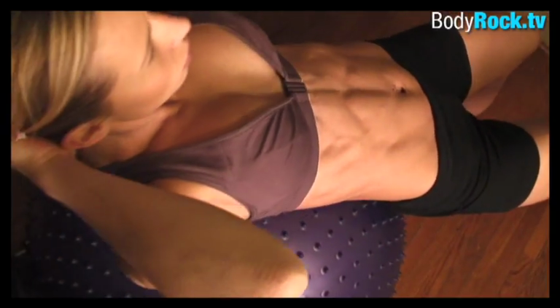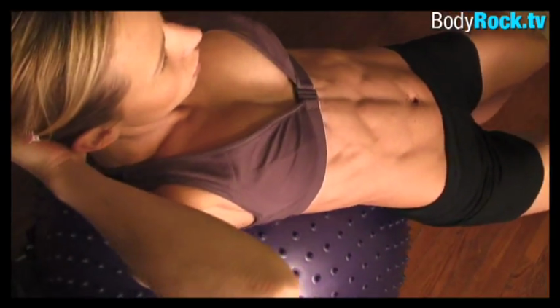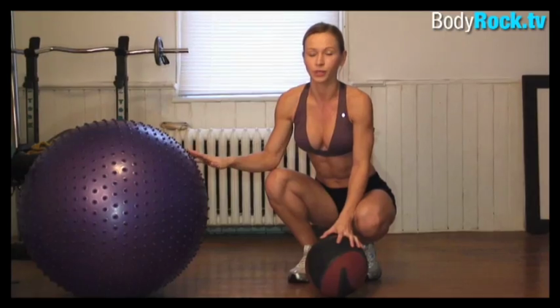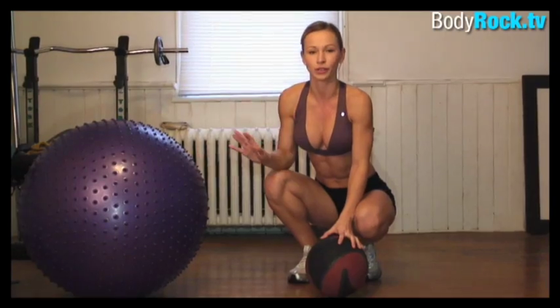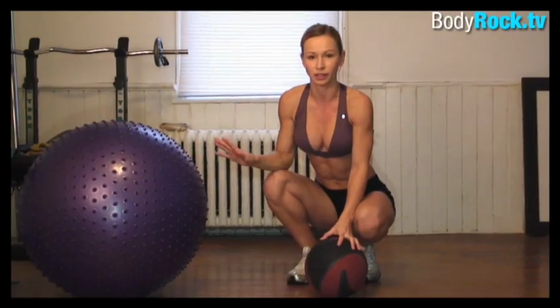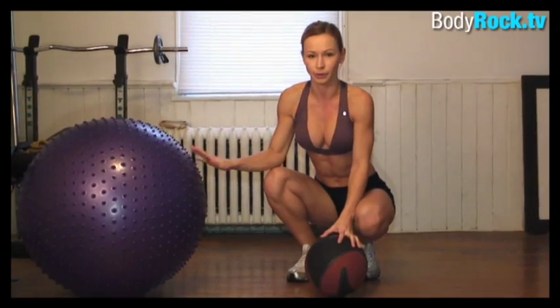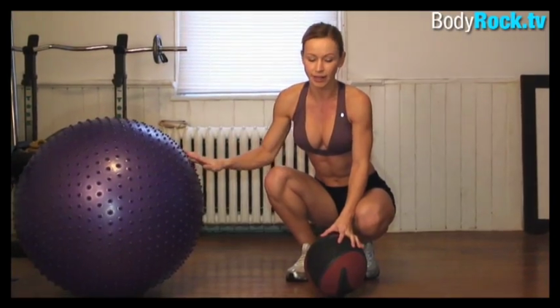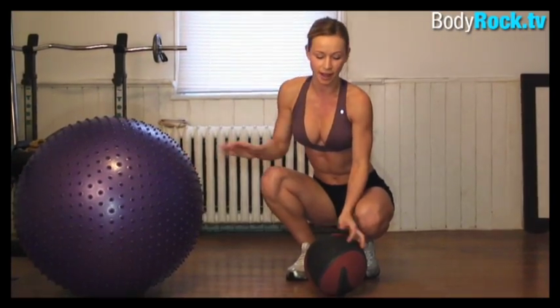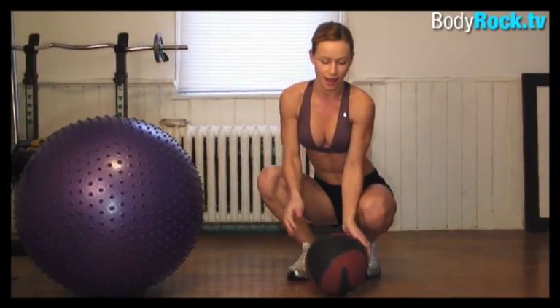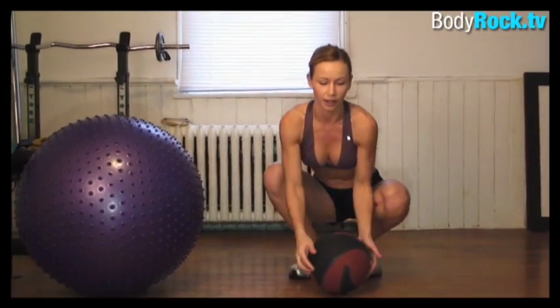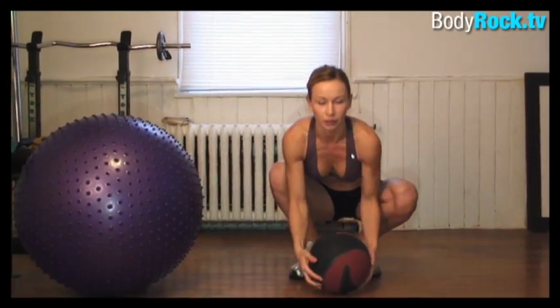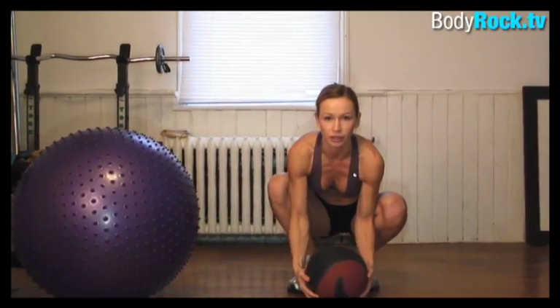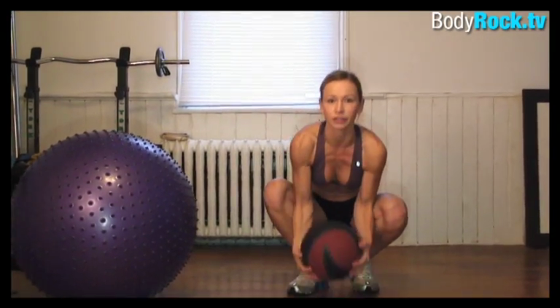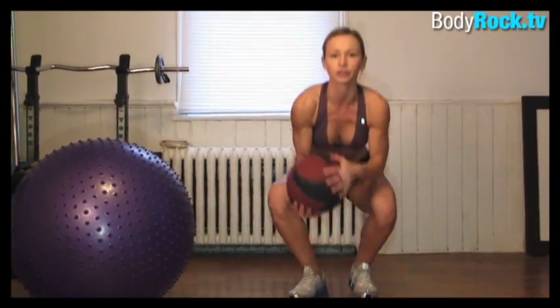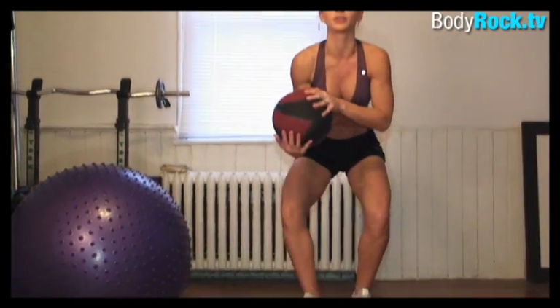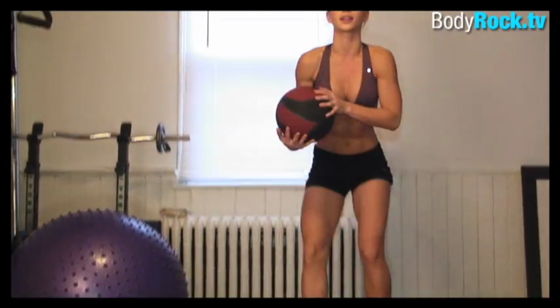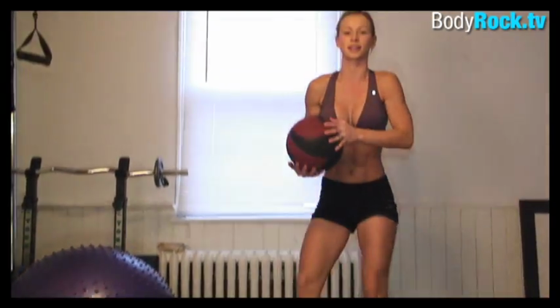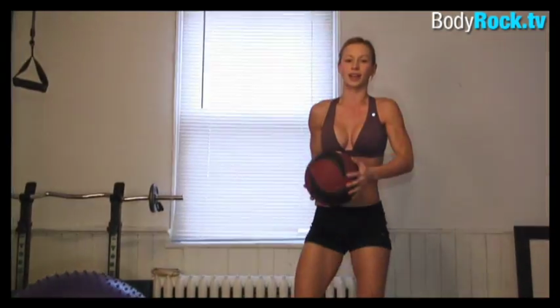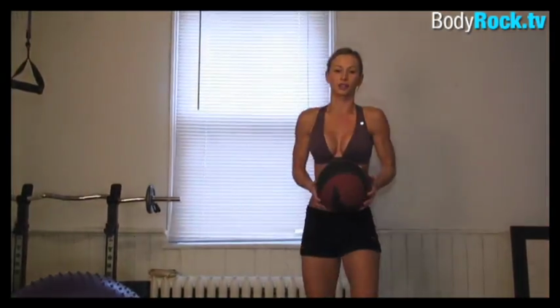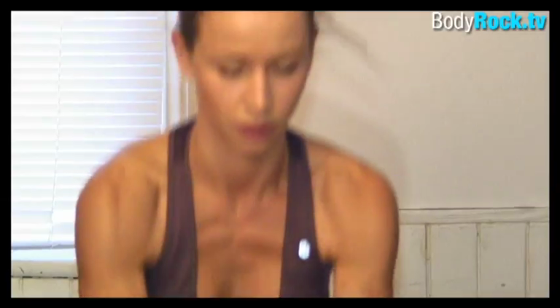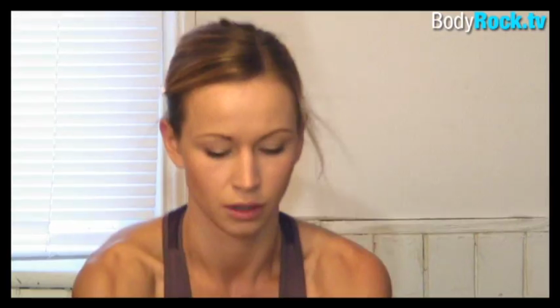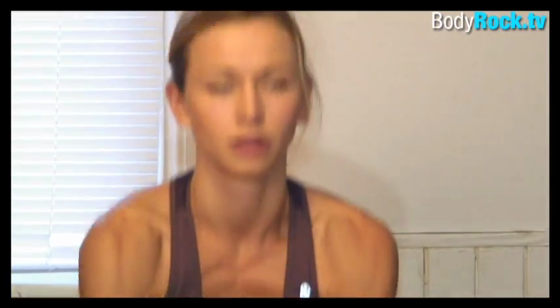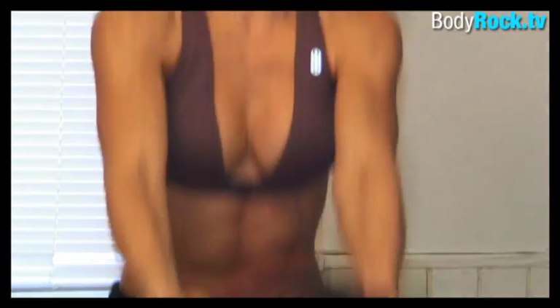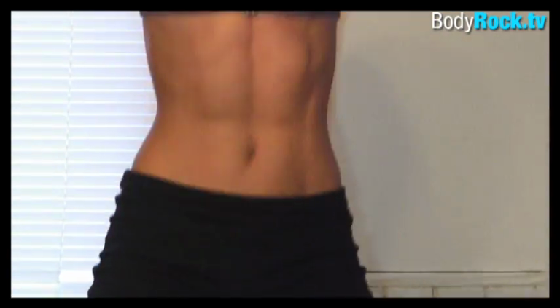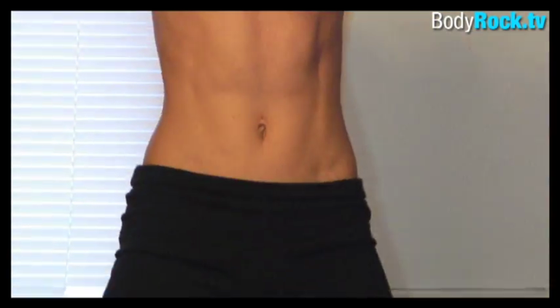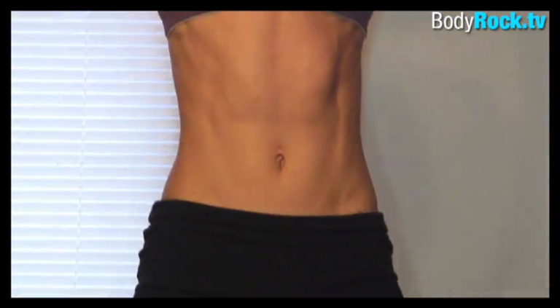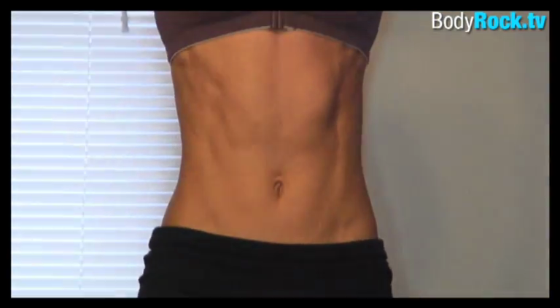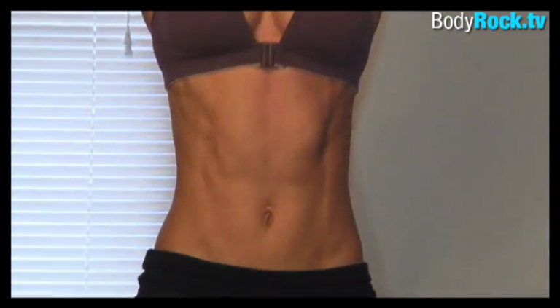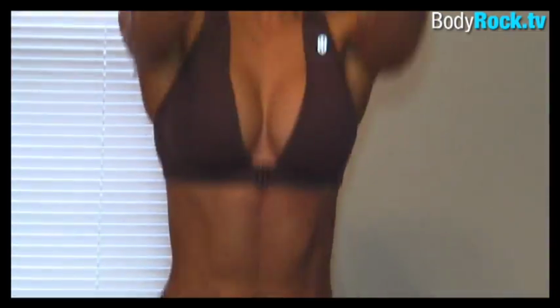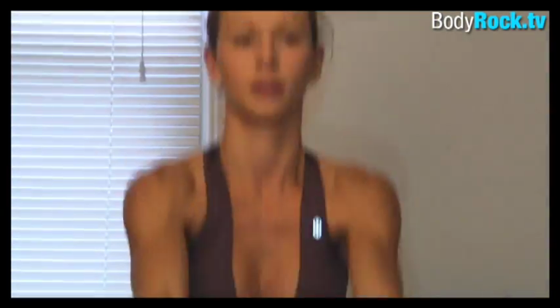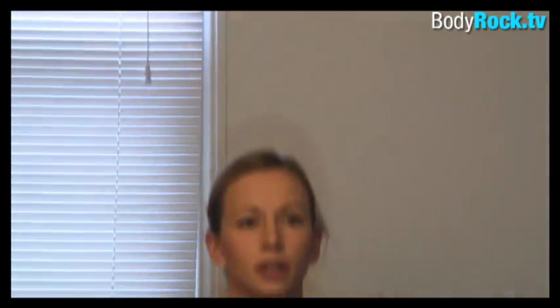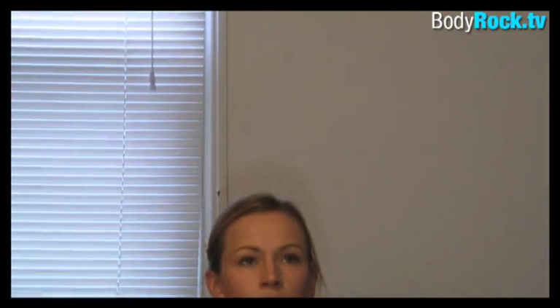I'm not doing any break. I'm gonna do an exercise with this medicine ball — the wood chops.